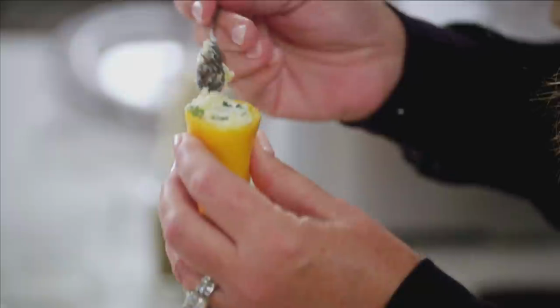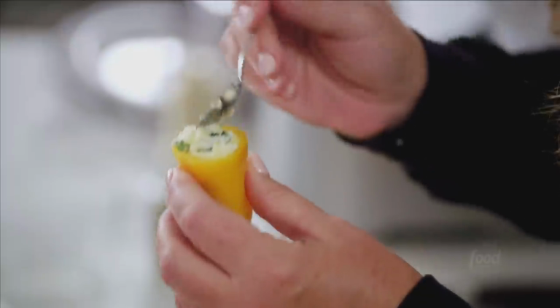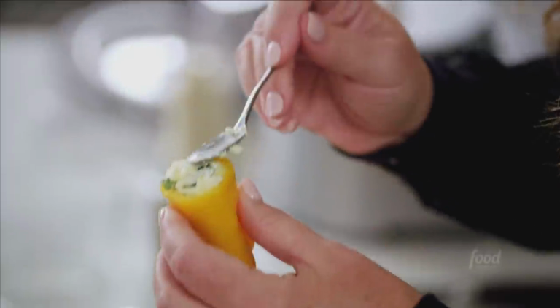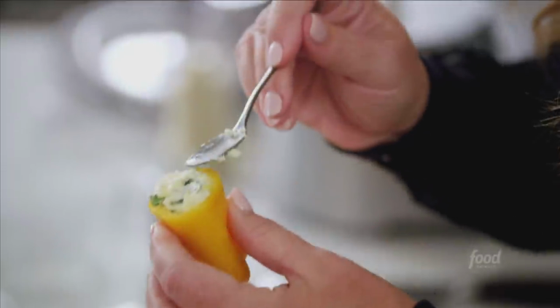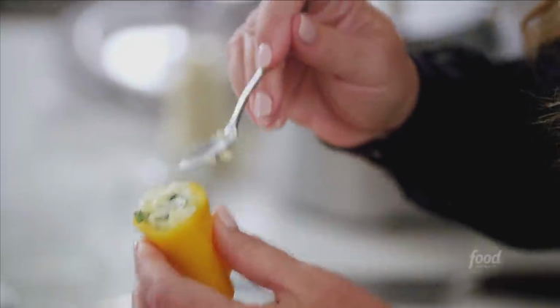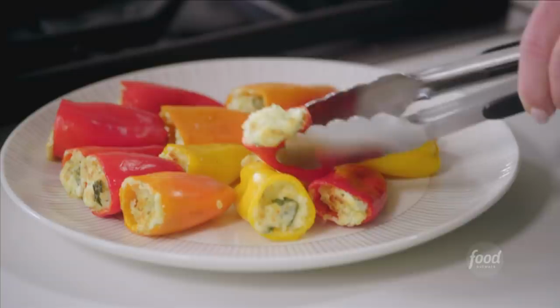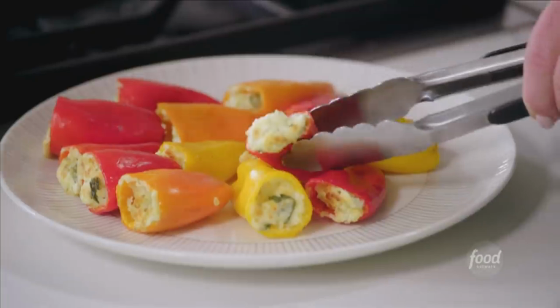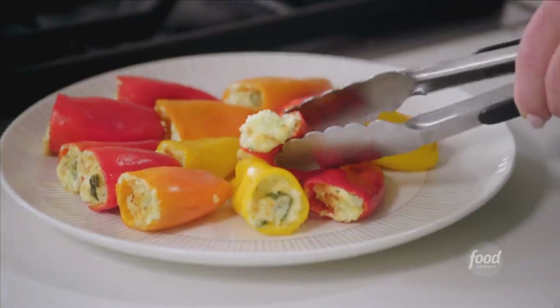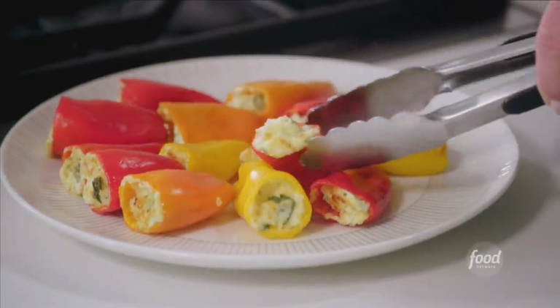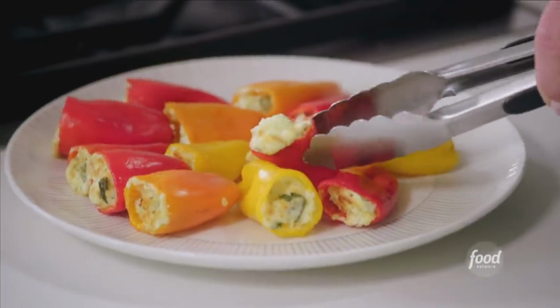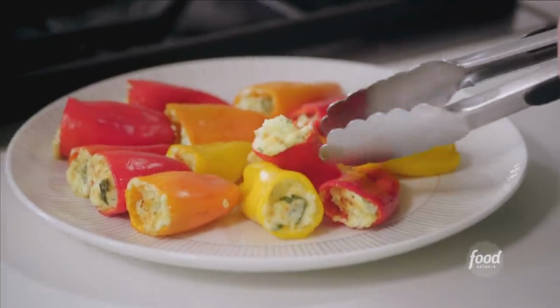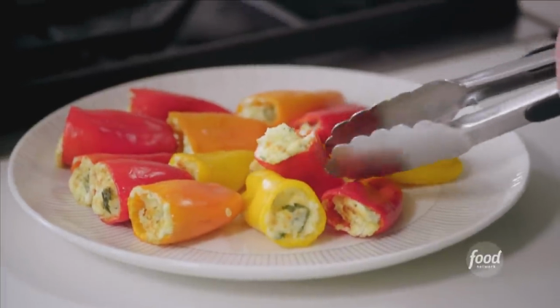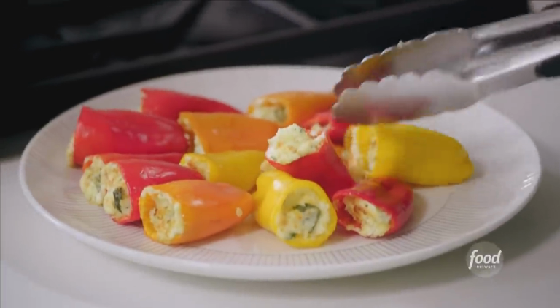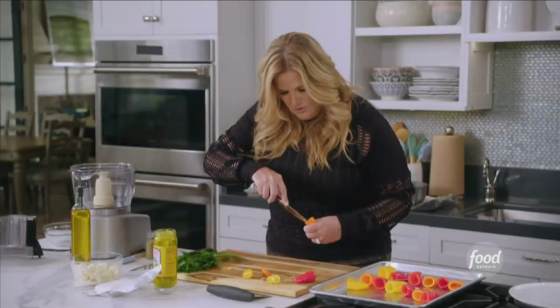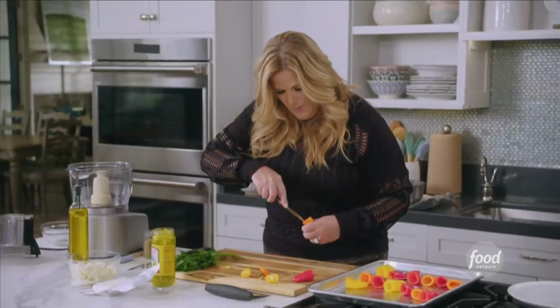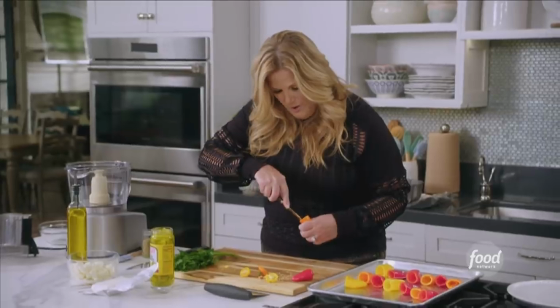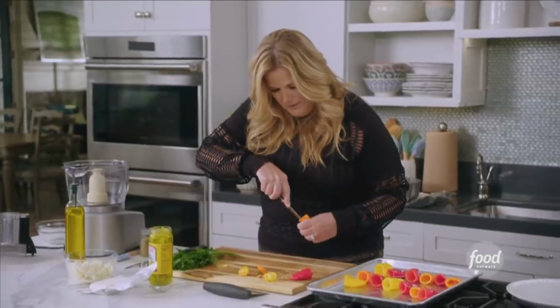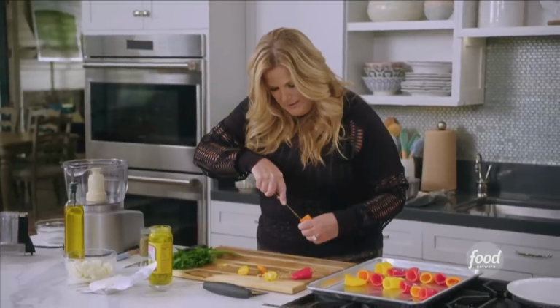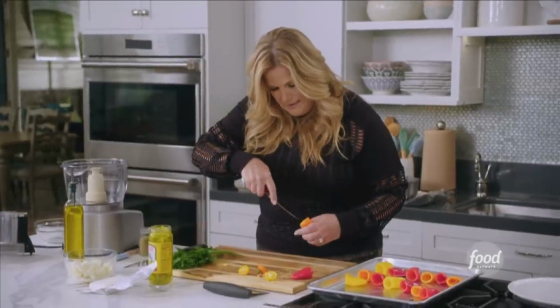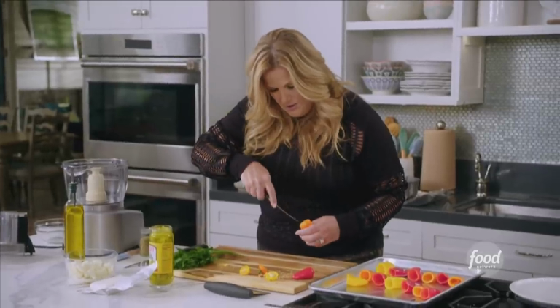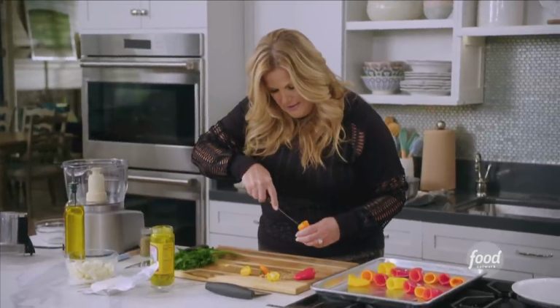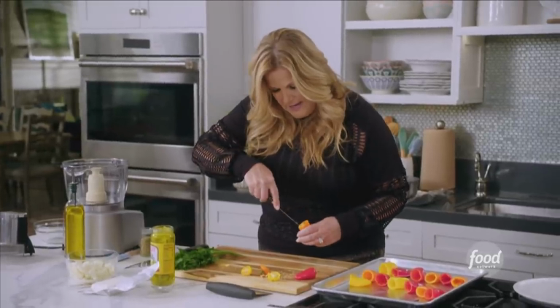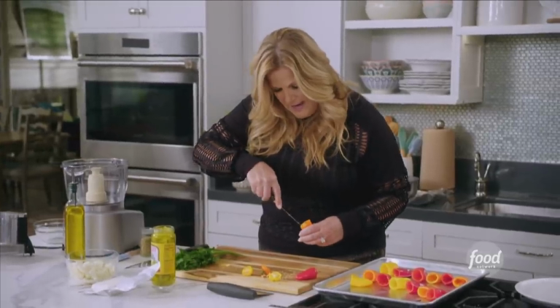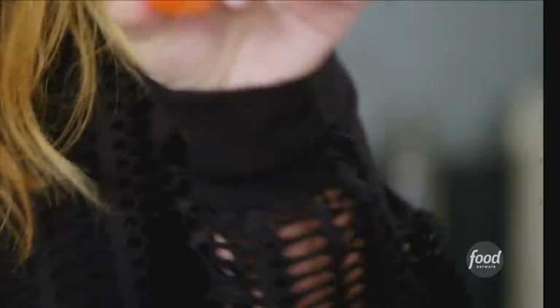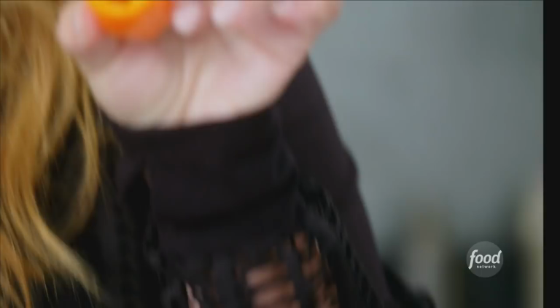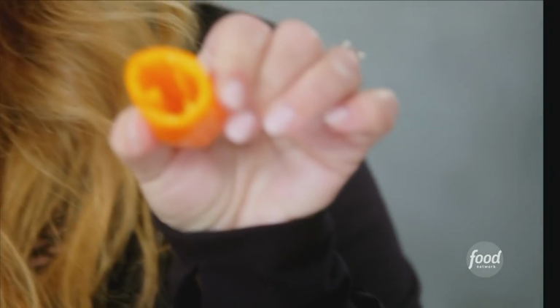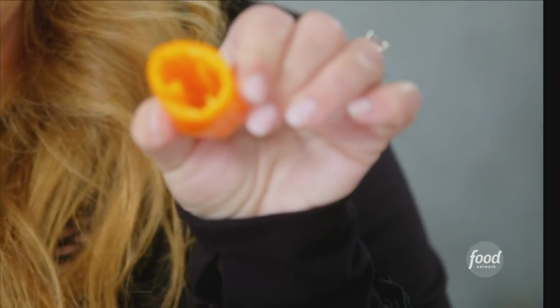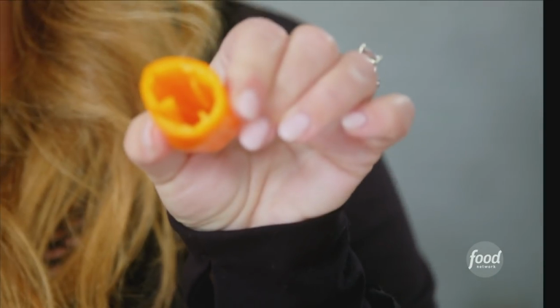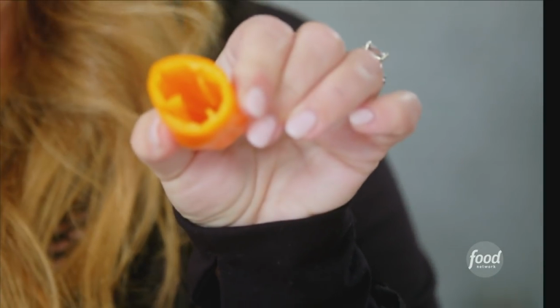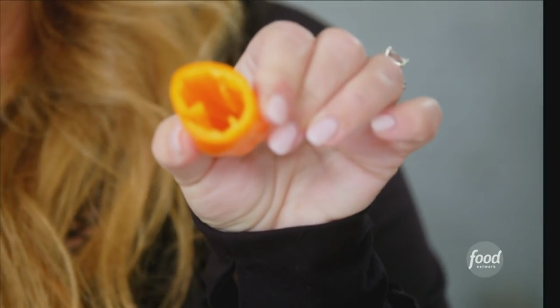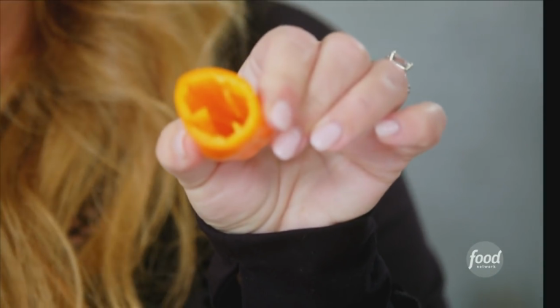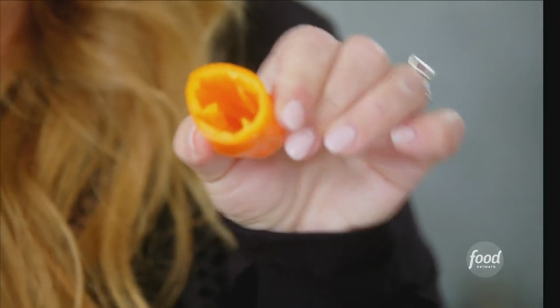Roasted pepper feta poppers. I'm just chopping off the ends and taking out the seeds and that little bit of membrane.